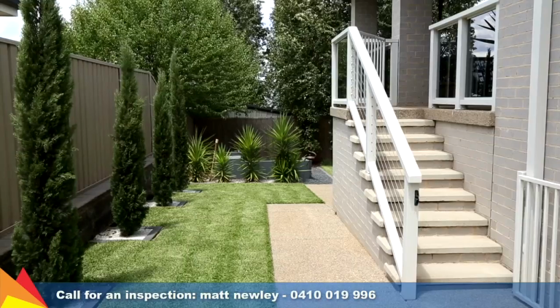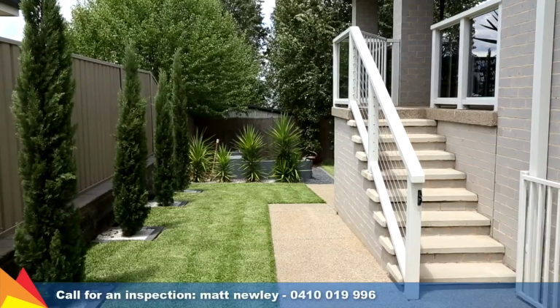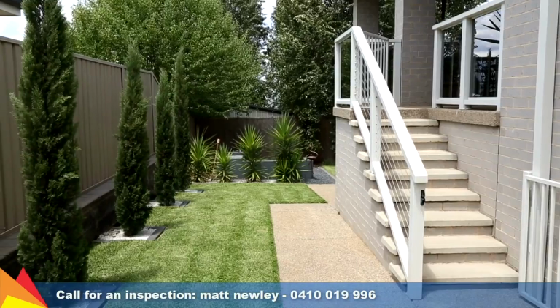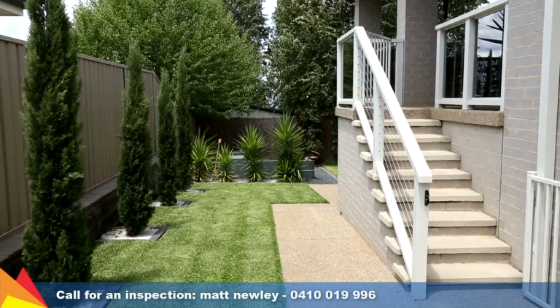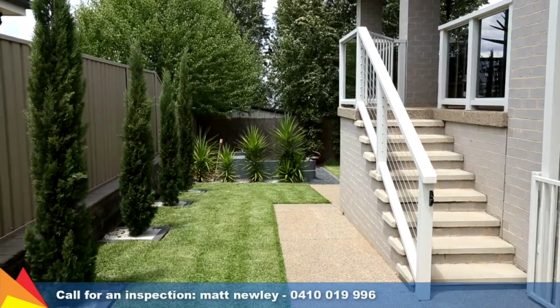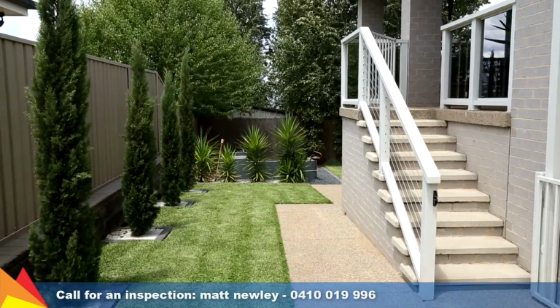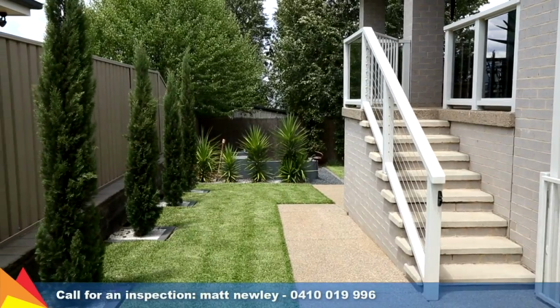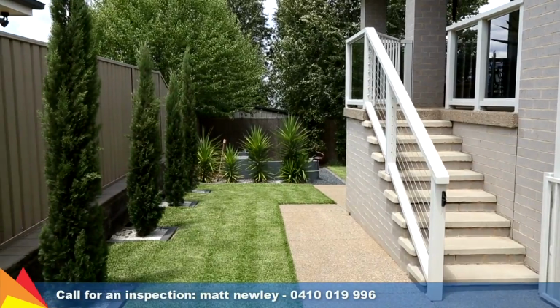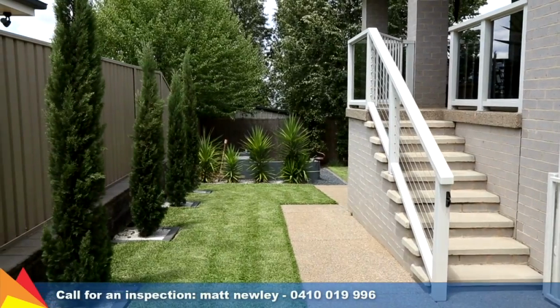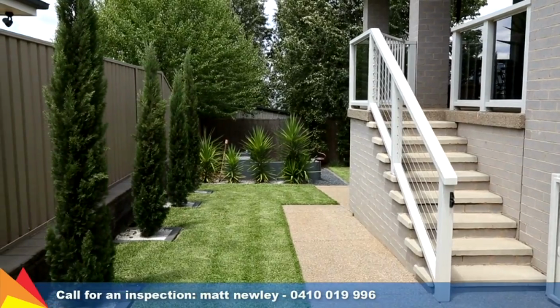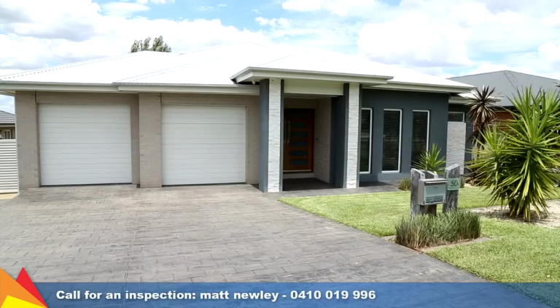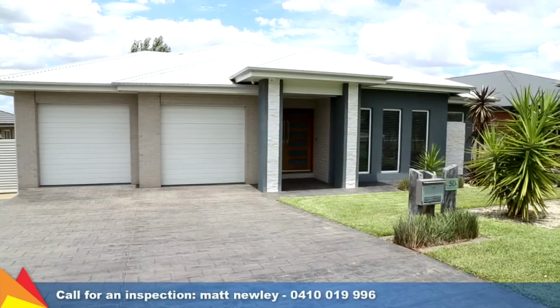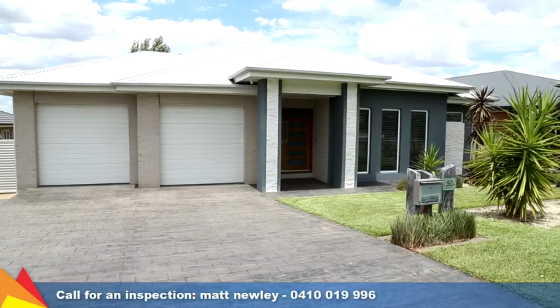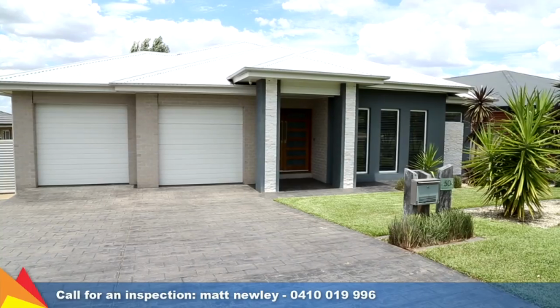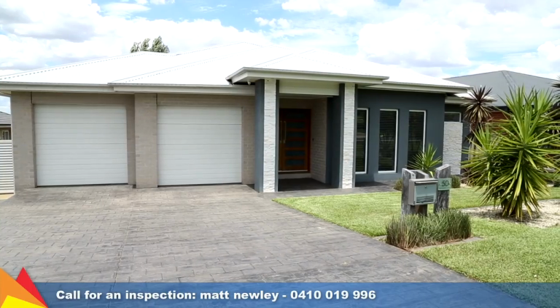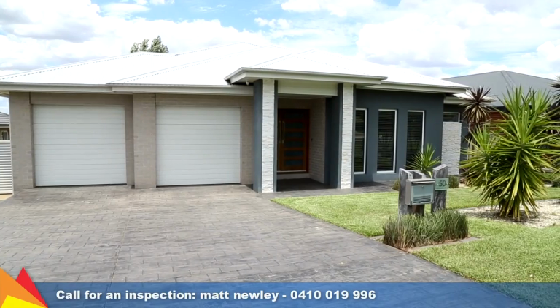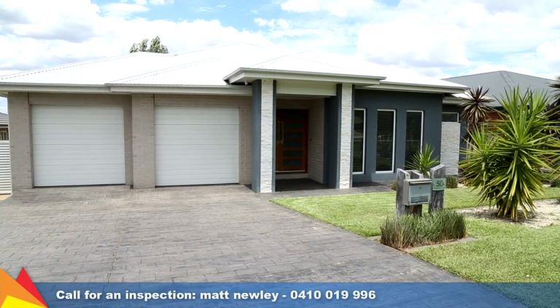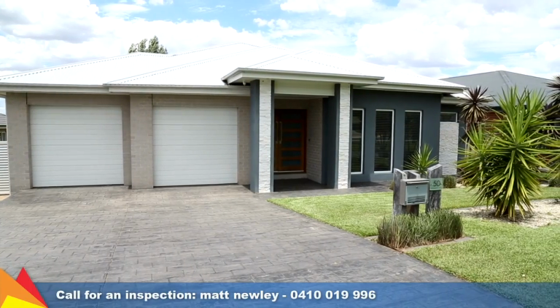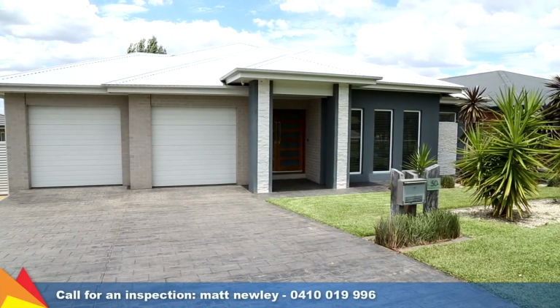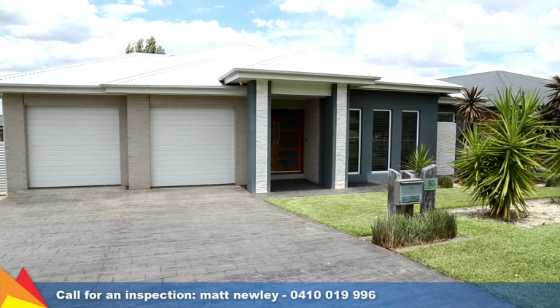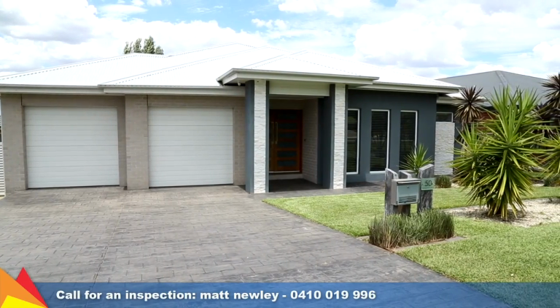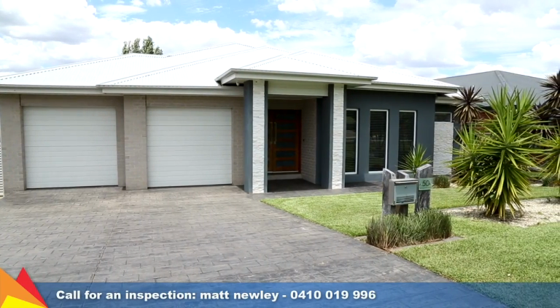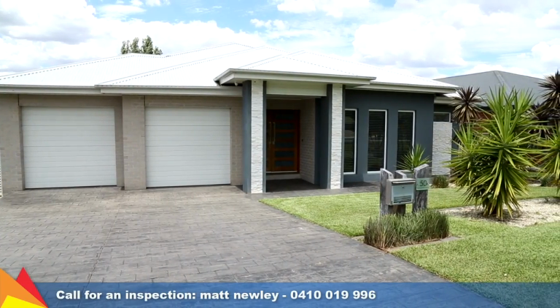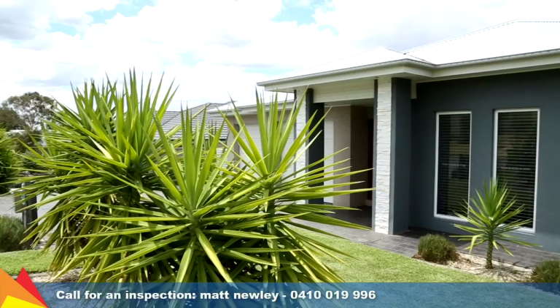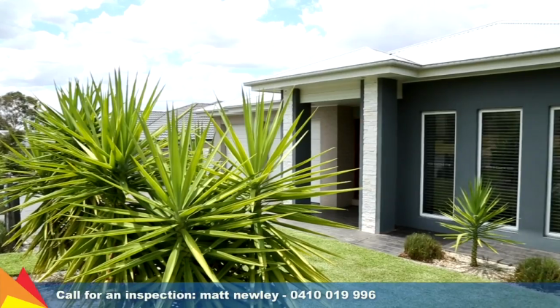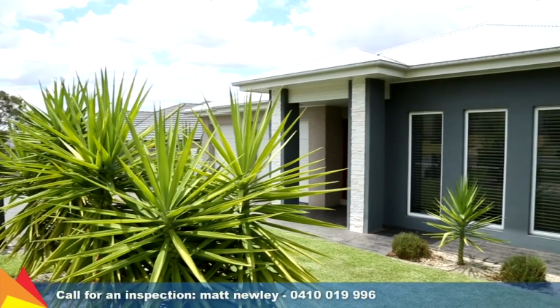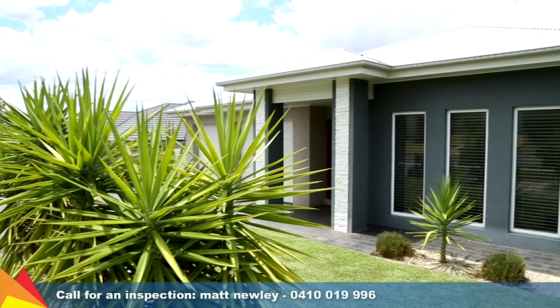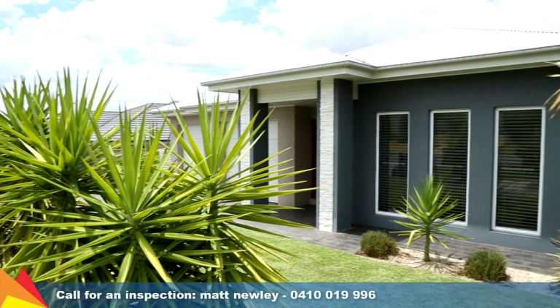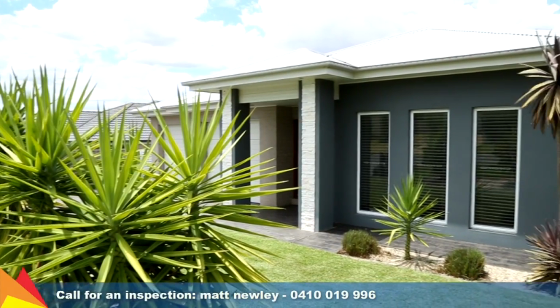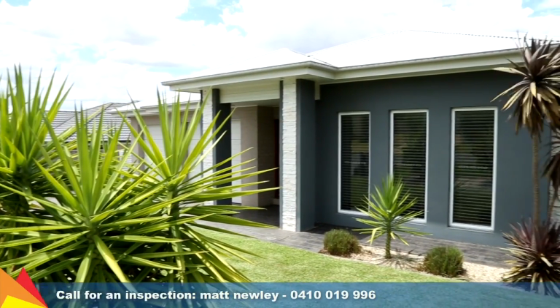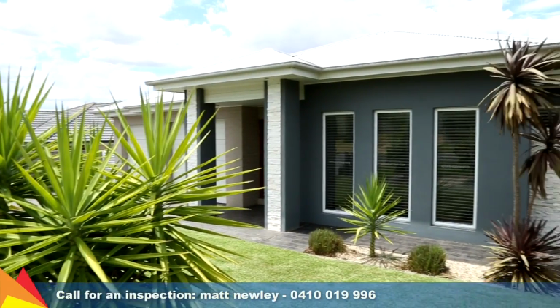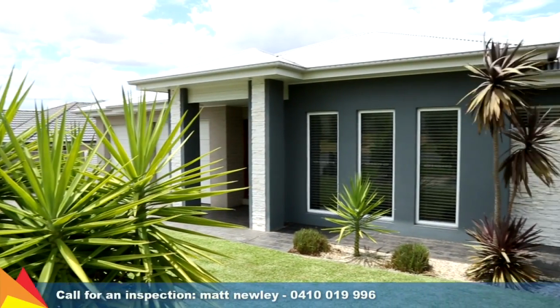Offering a huge amount of living space, this established modern home is everything your family could wish for. Call me today for an inspection.